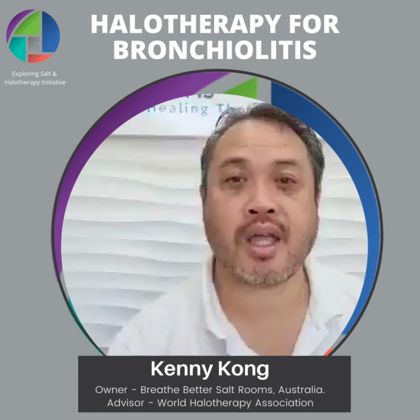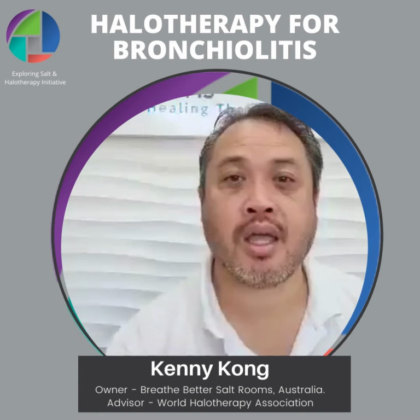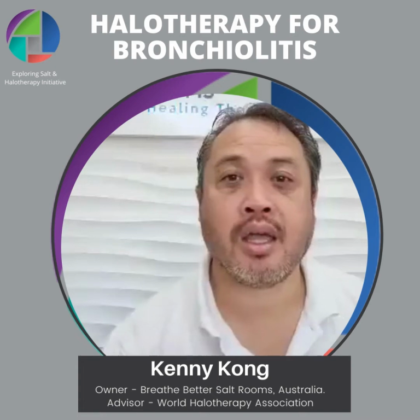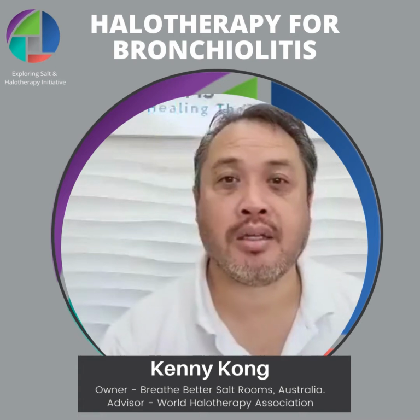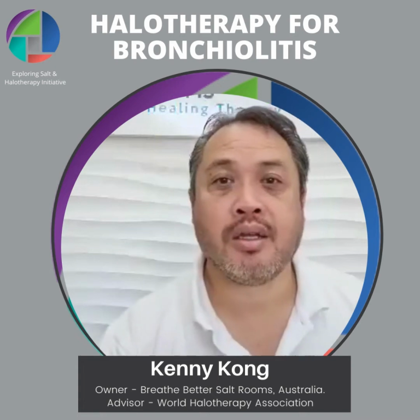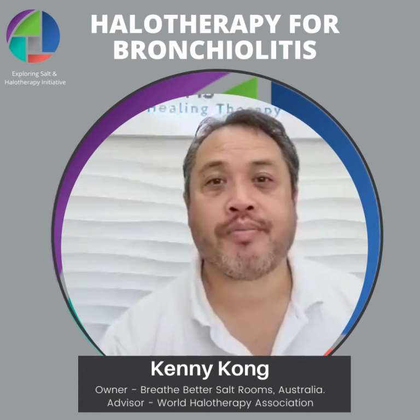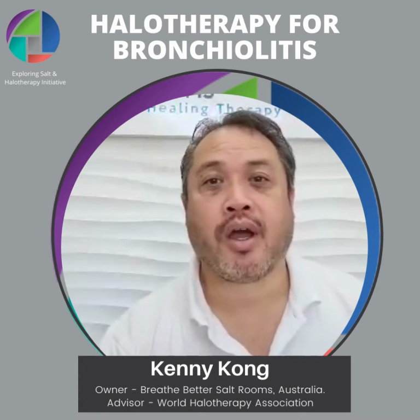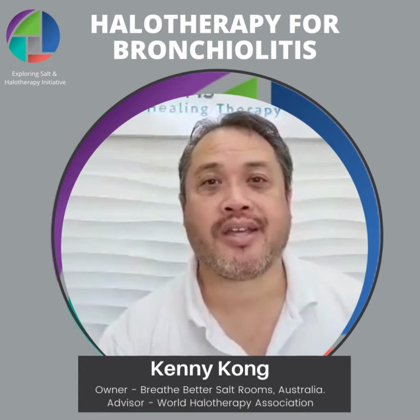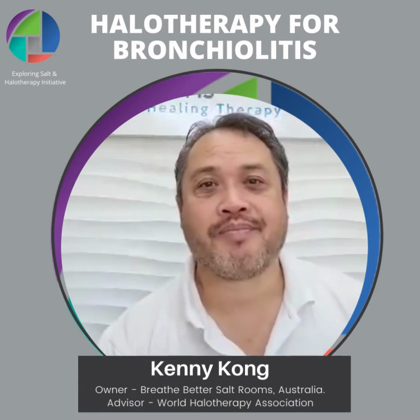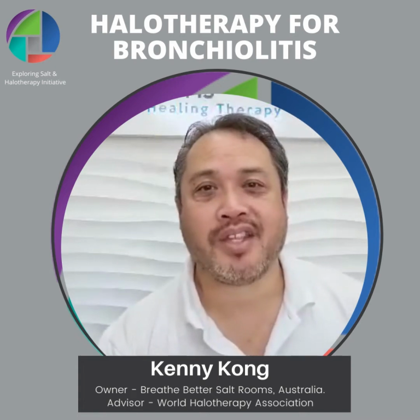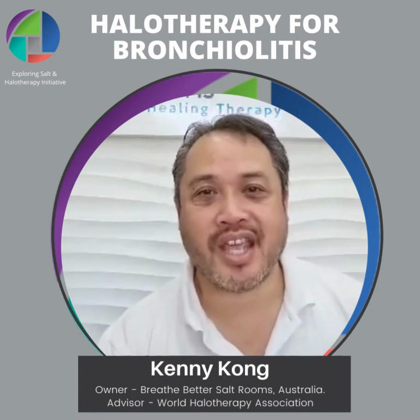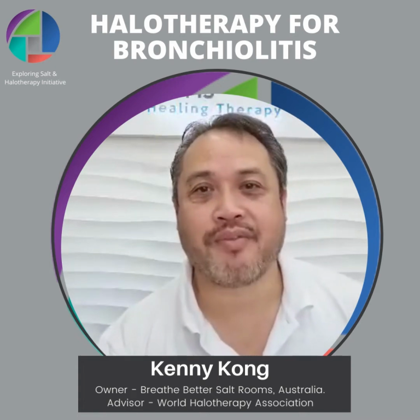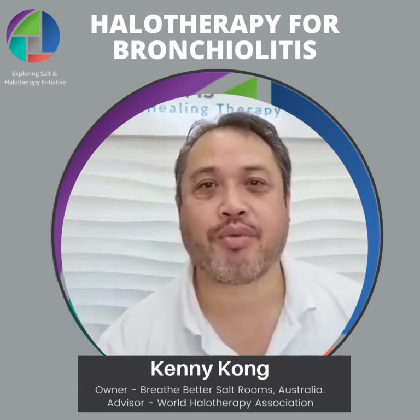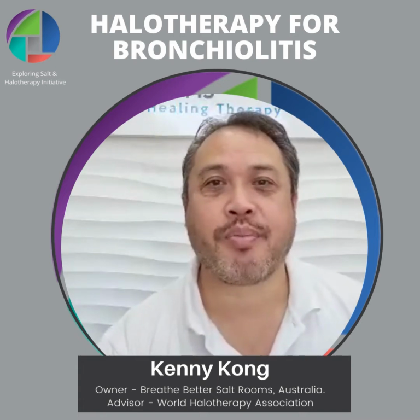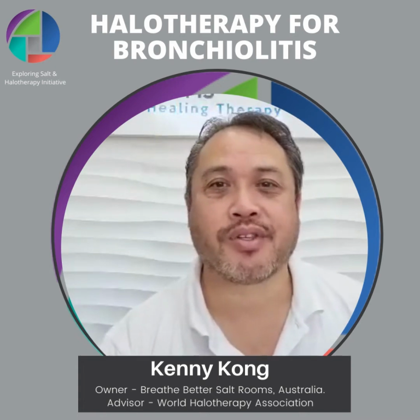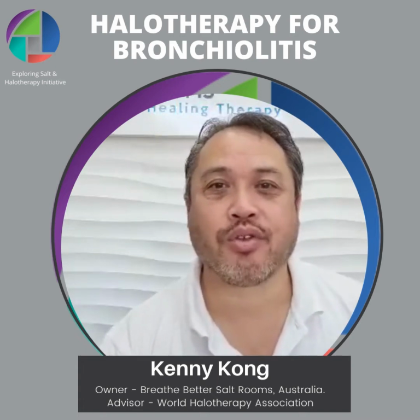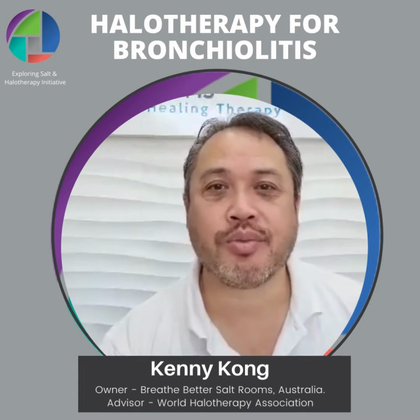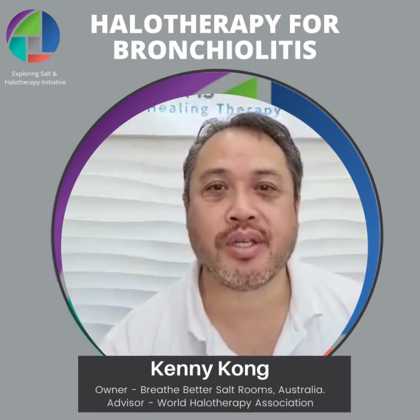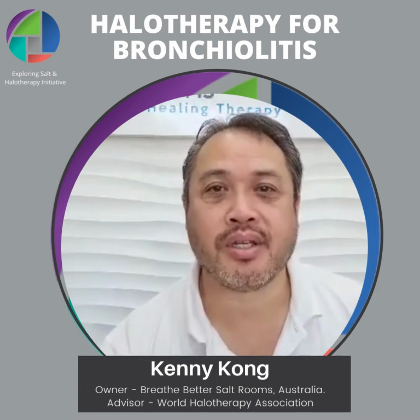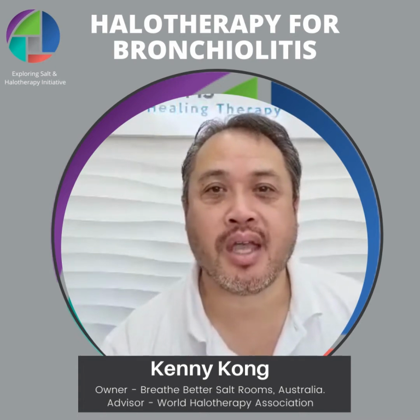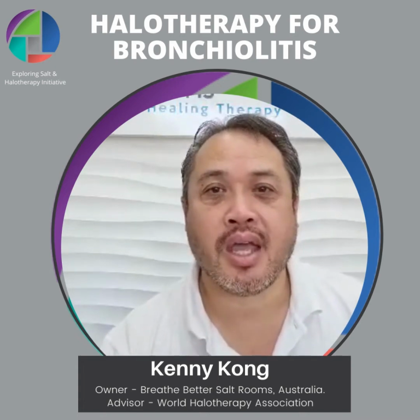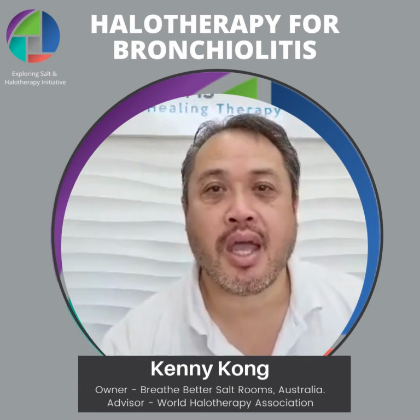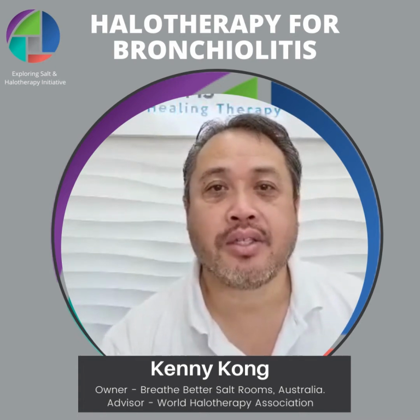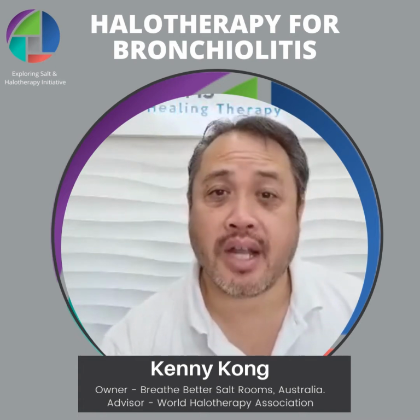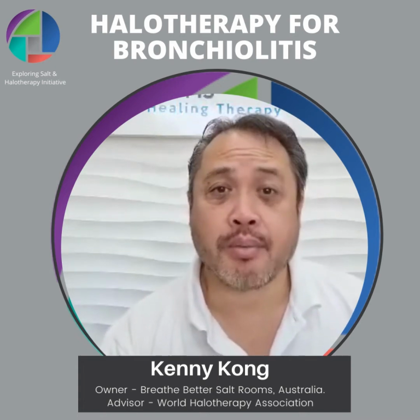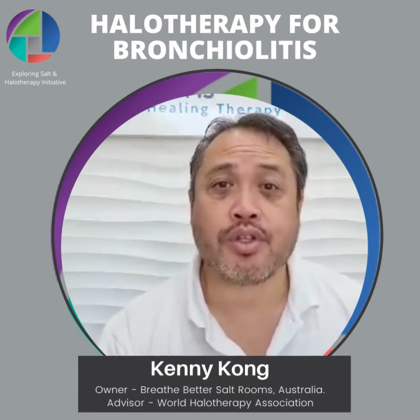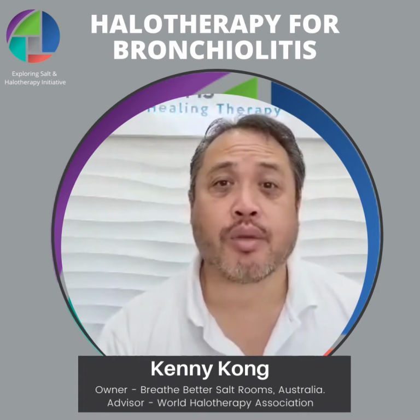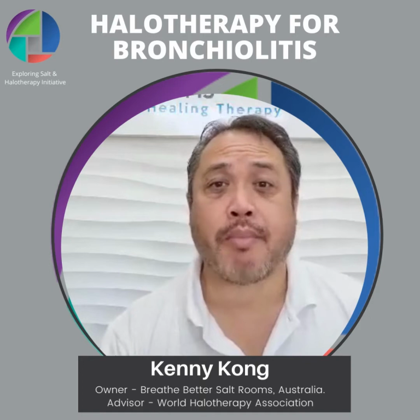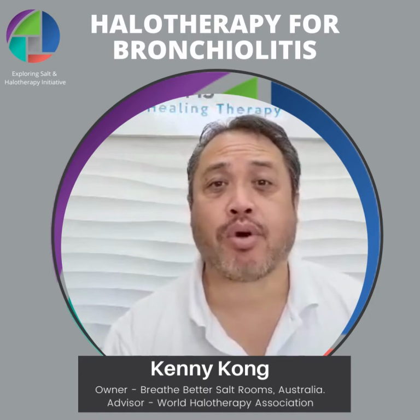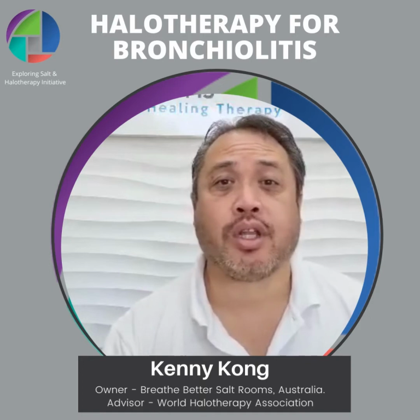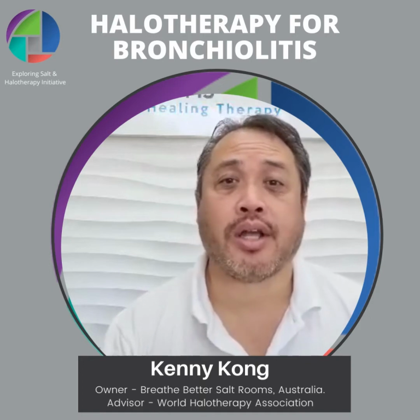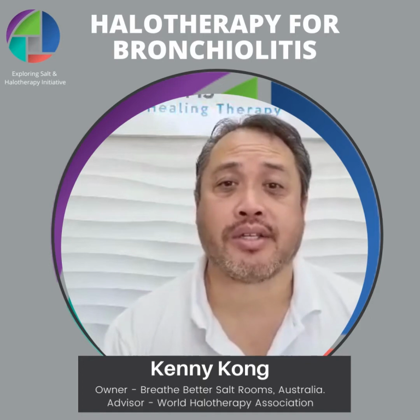Hi, it's Ken from Breathe Better Salt Looms. Today I'm going to talk about bronchiolitis.